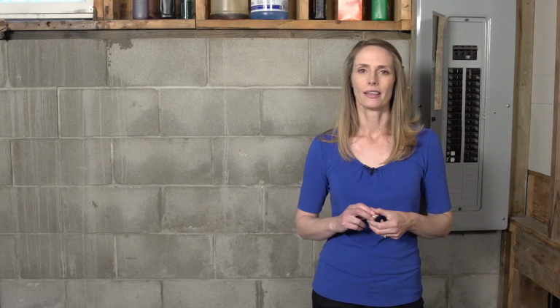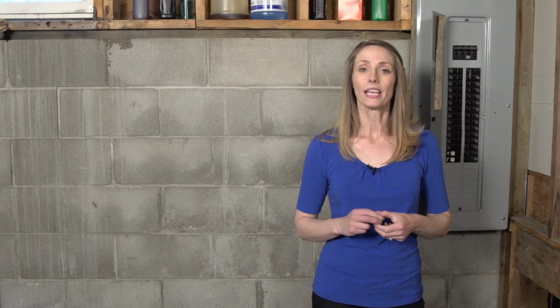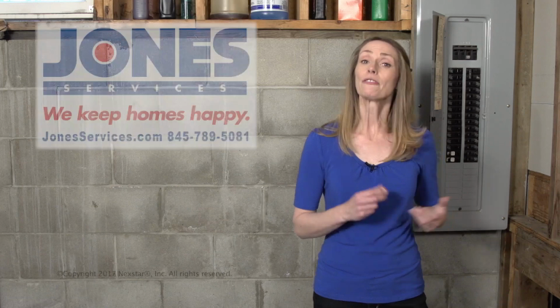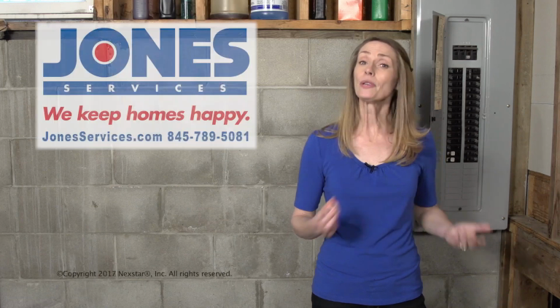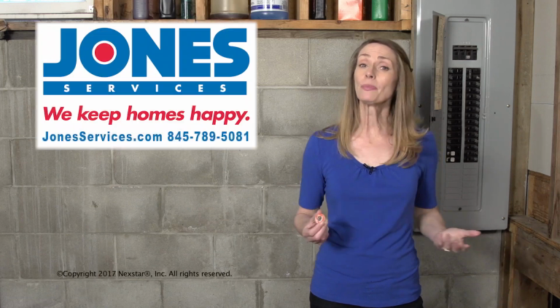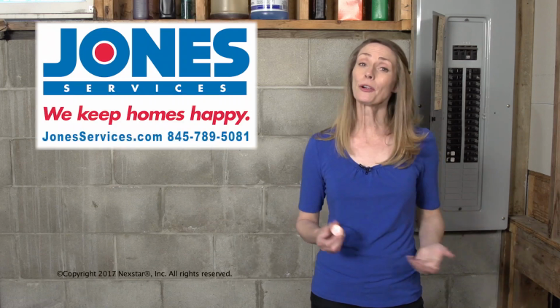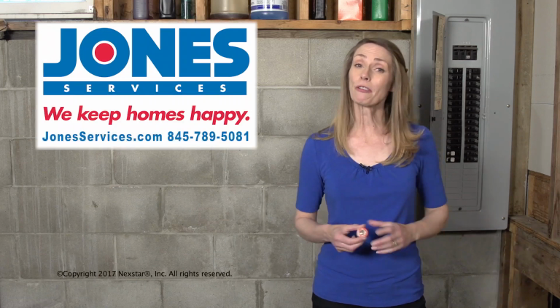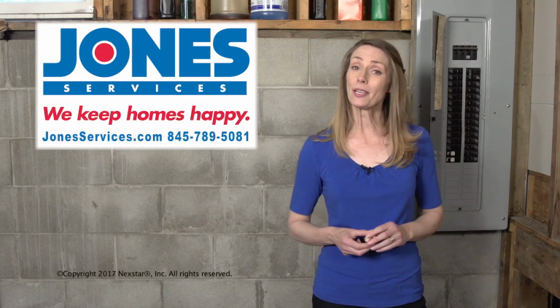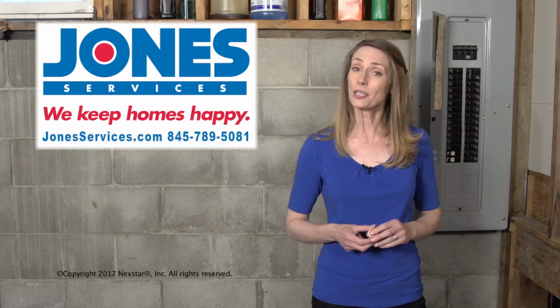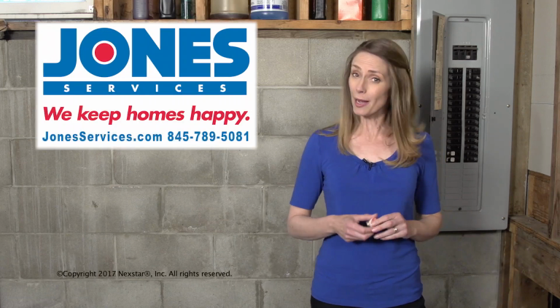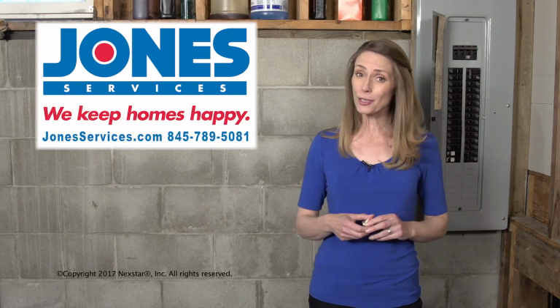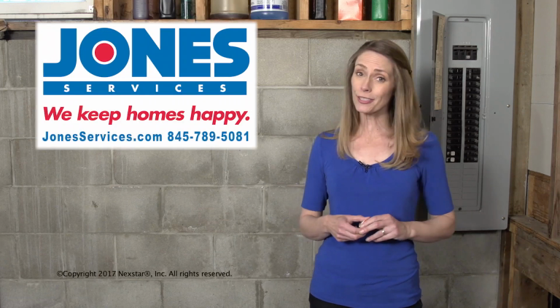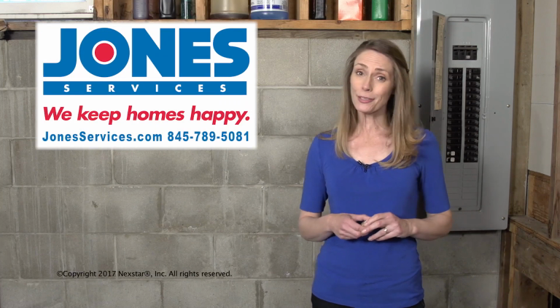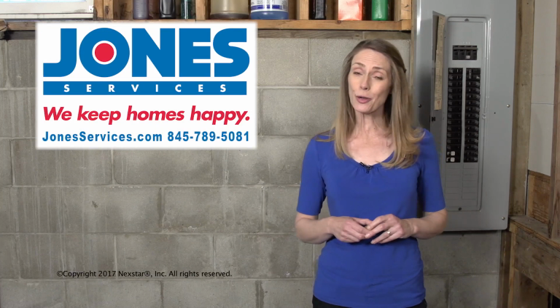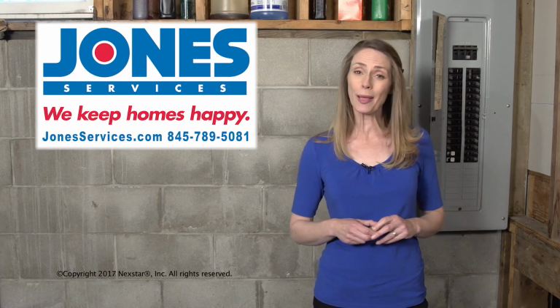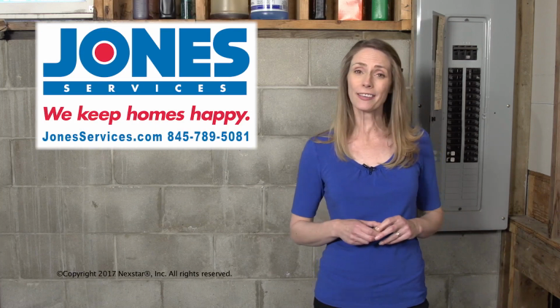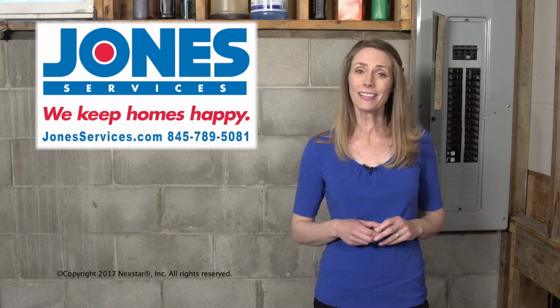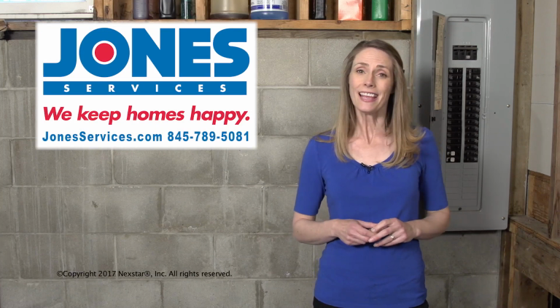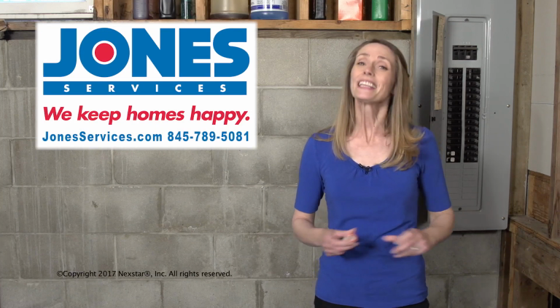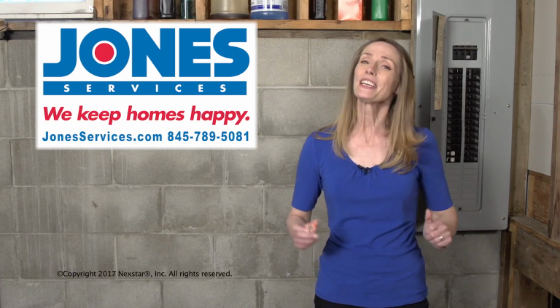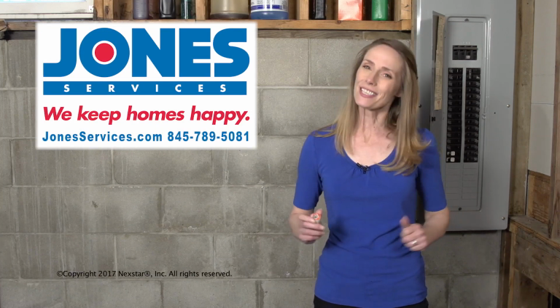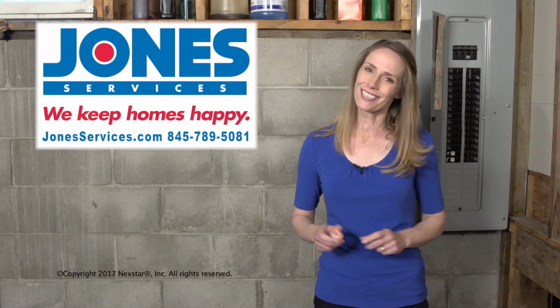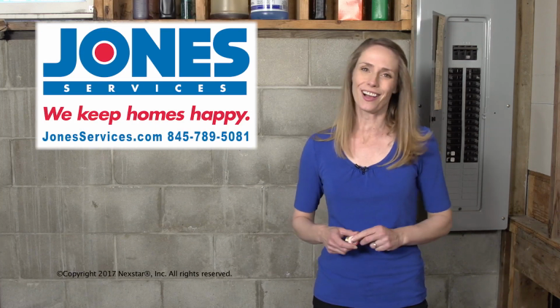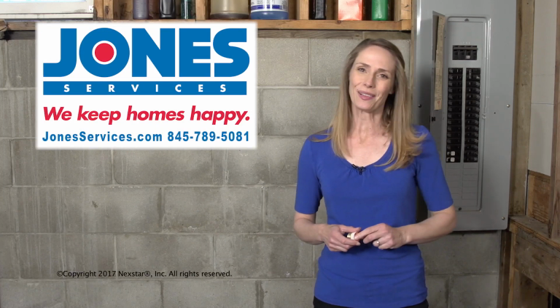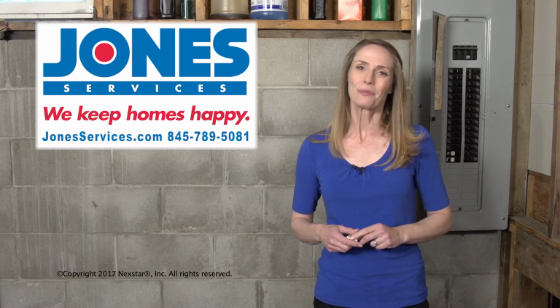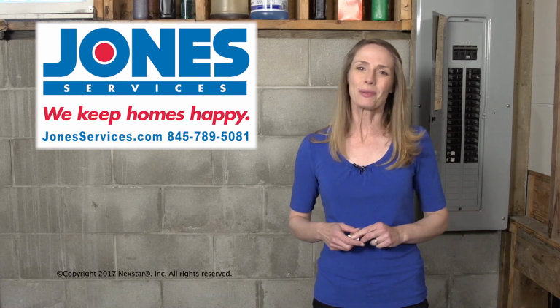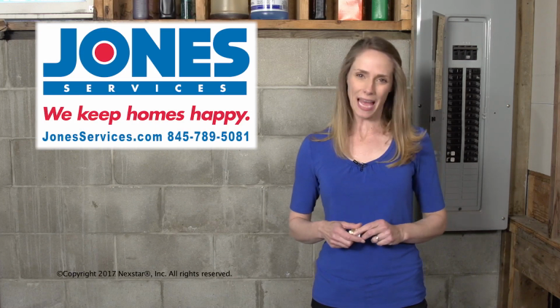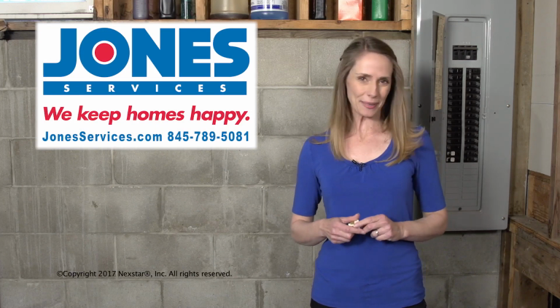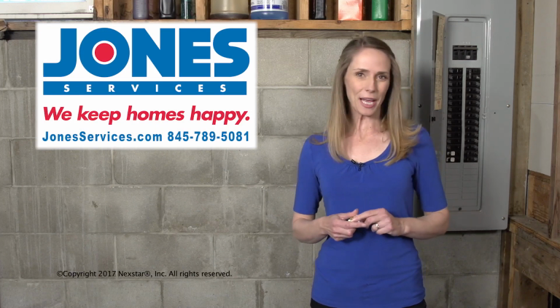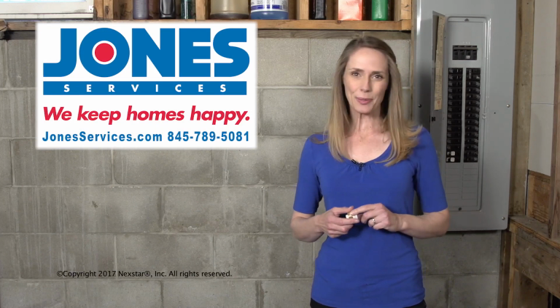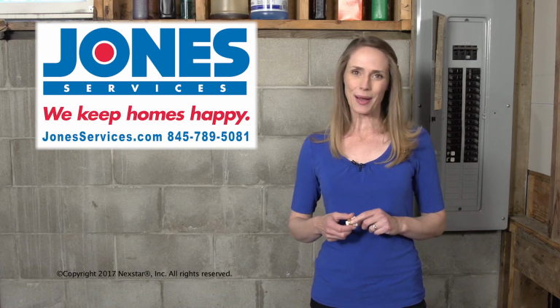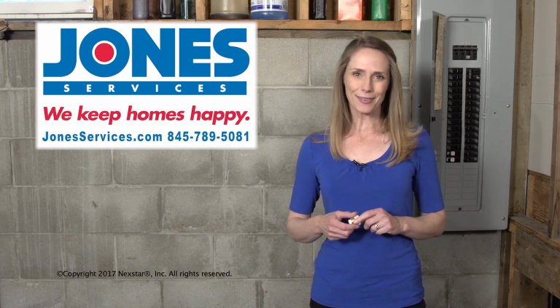If you need more information about your electrical panel, give us a call. We'll be happy to help you out.